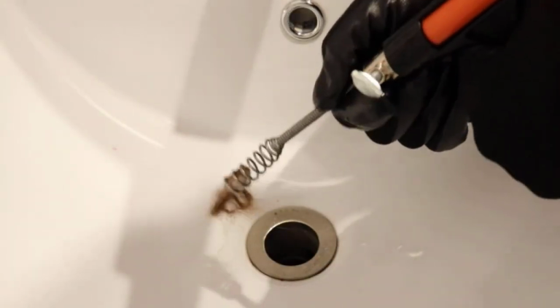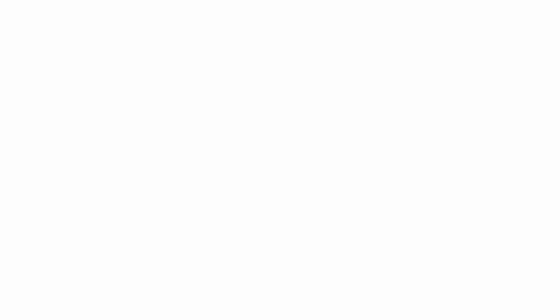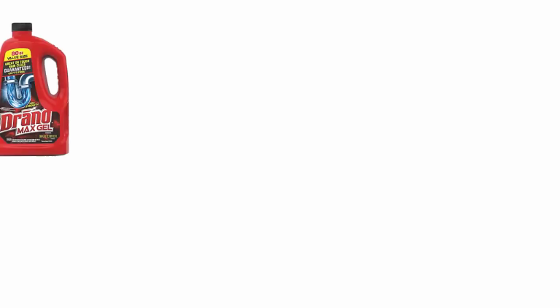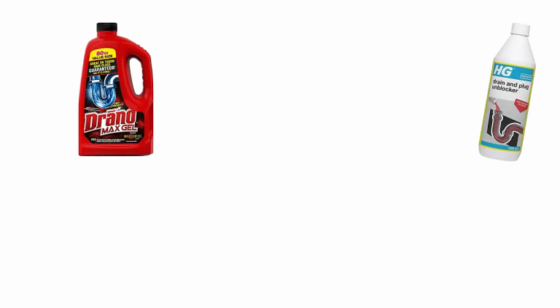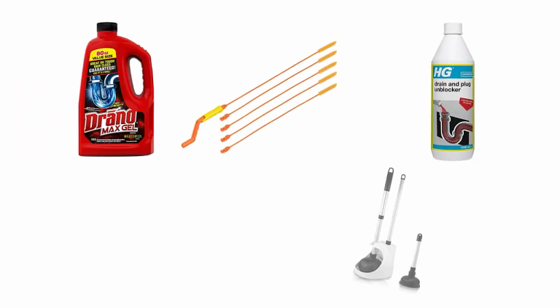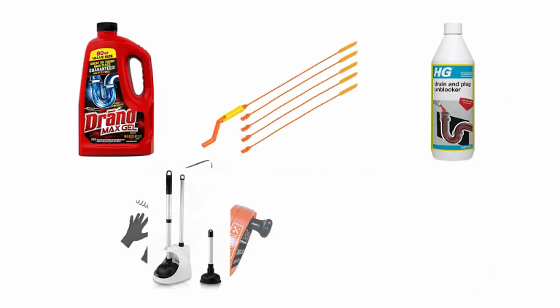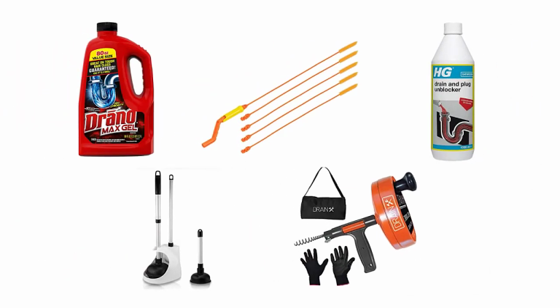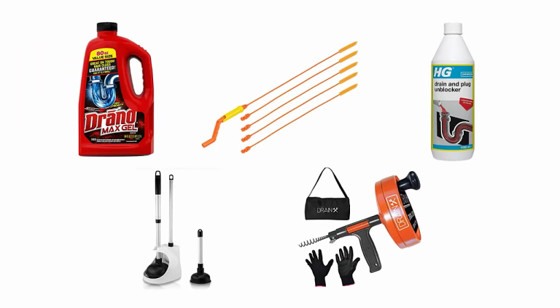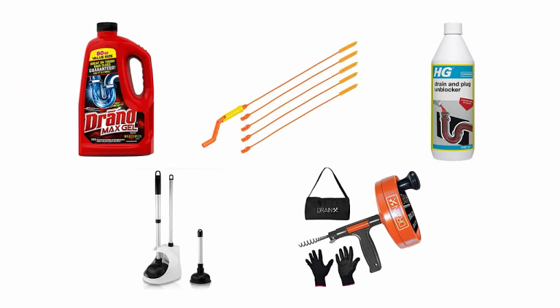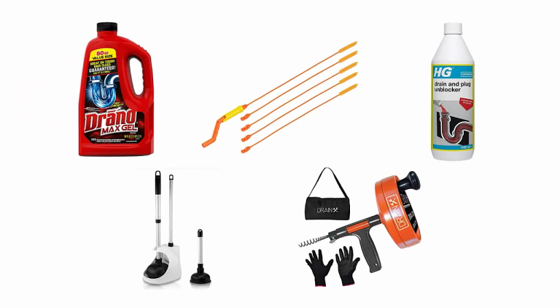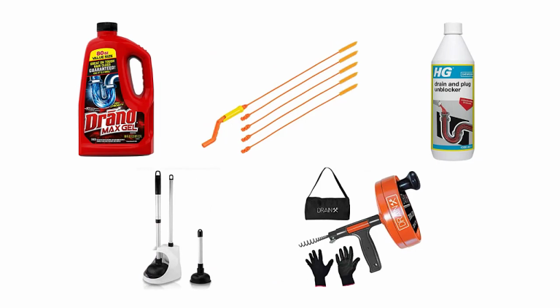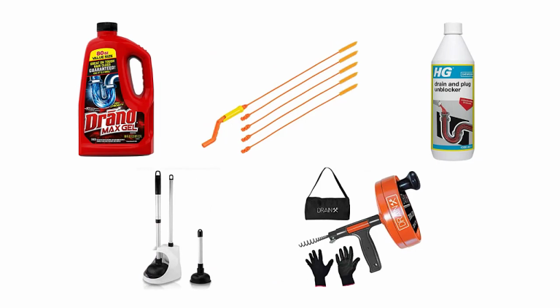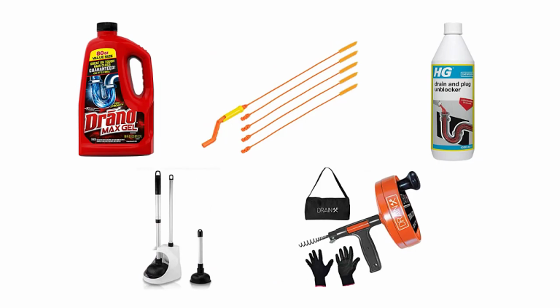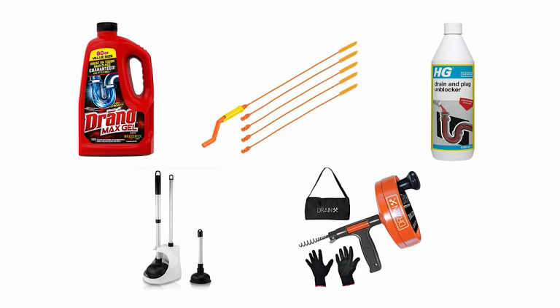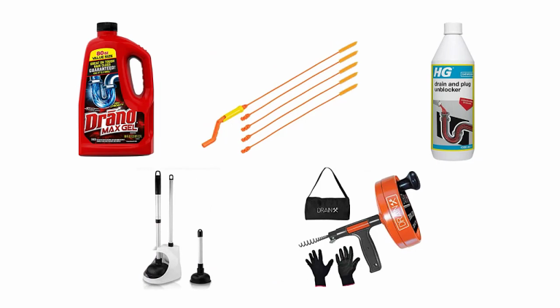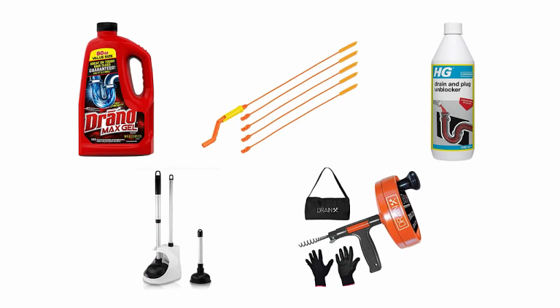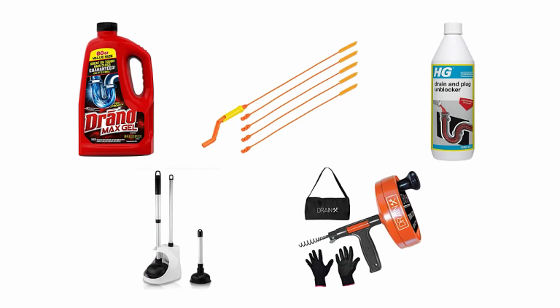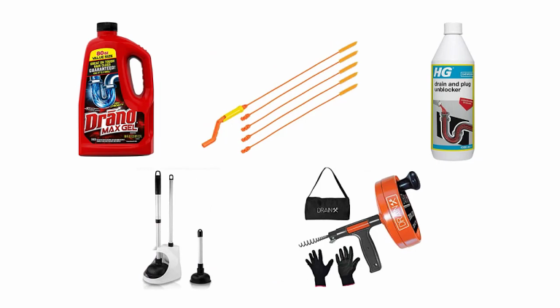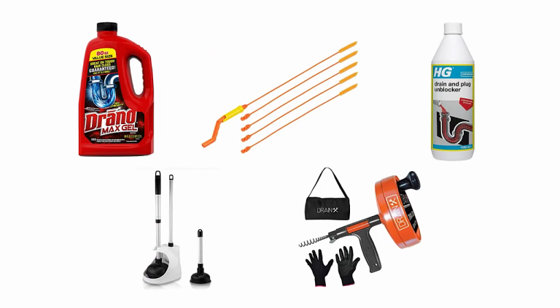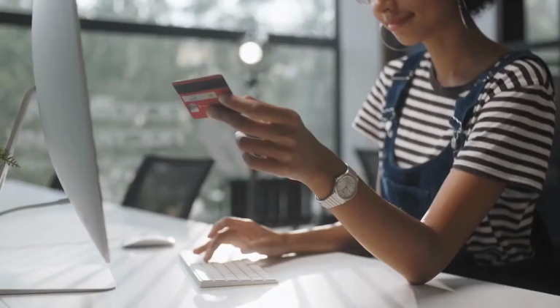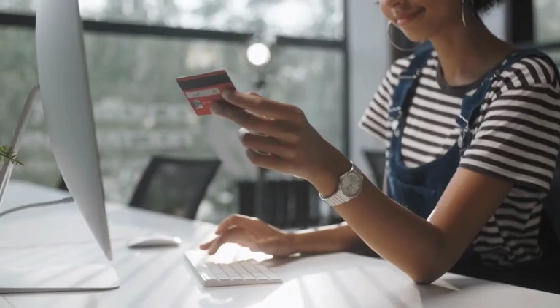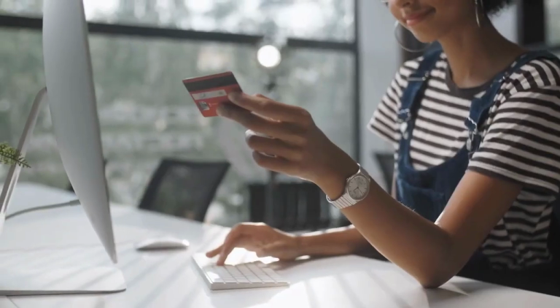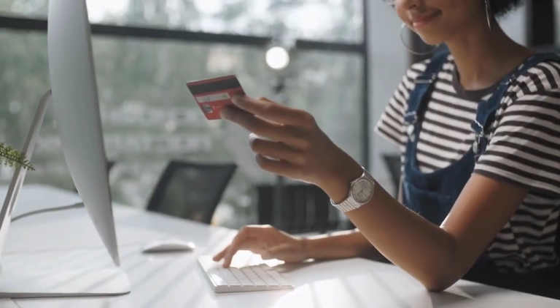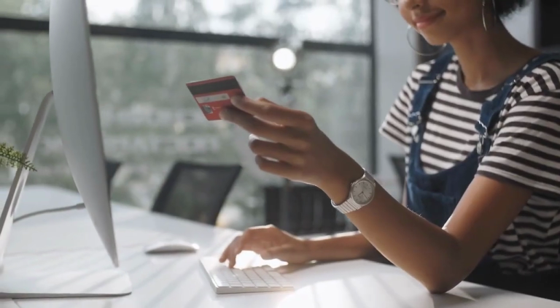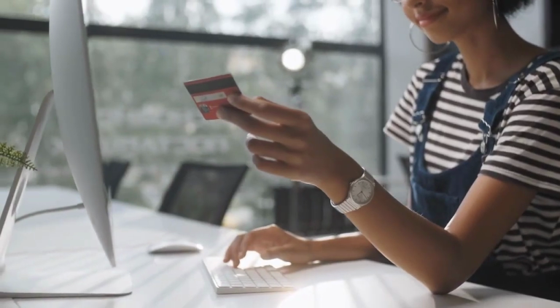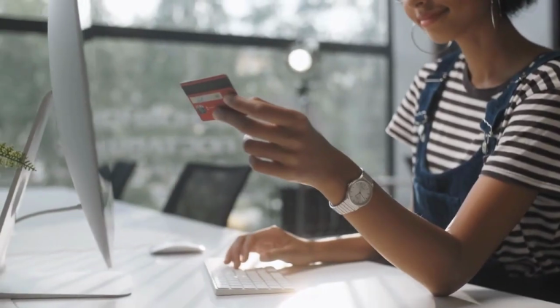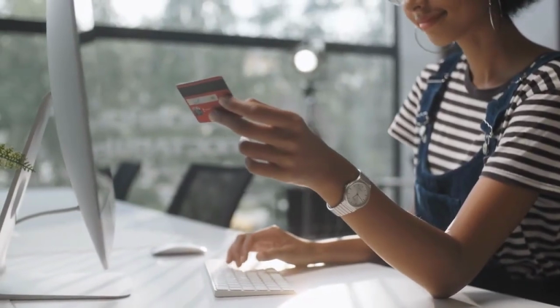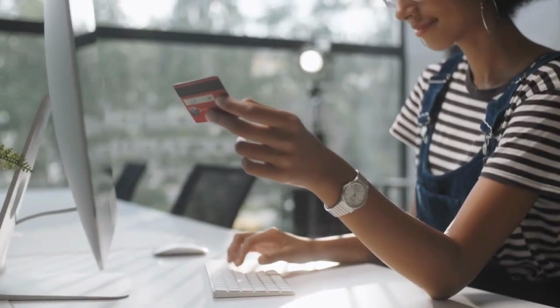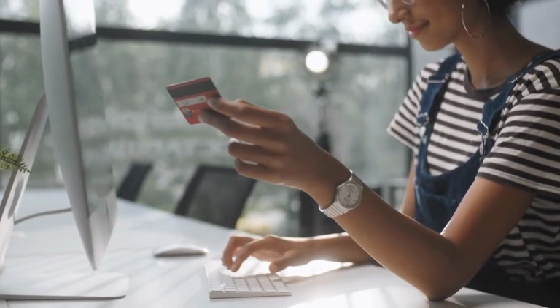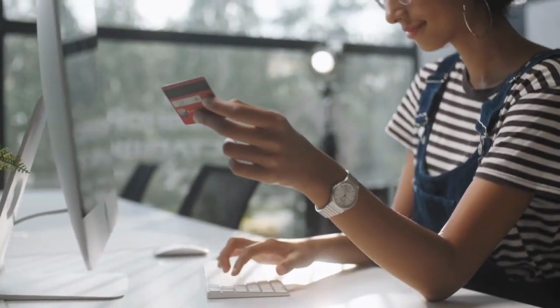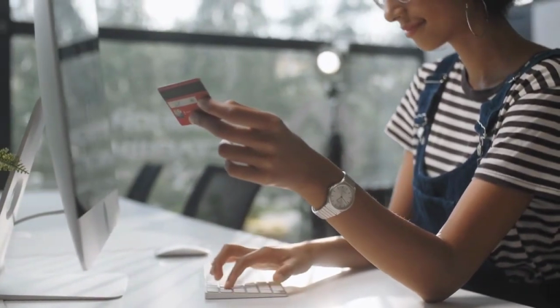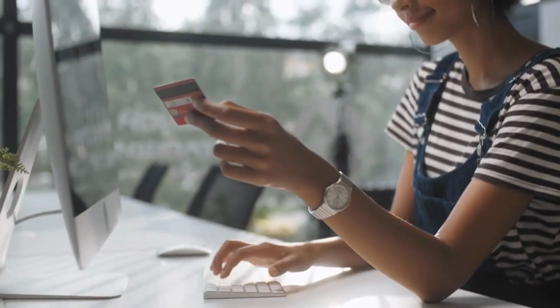We have selected and reviewed the best sink unblocker for you. If you like any of them, you can buy through the link in the description.